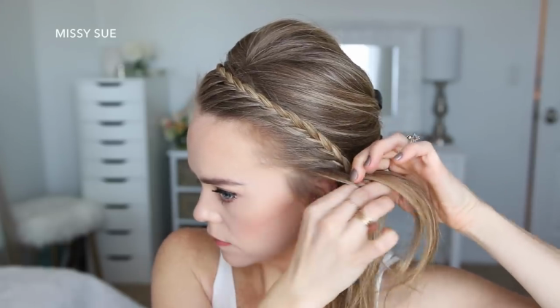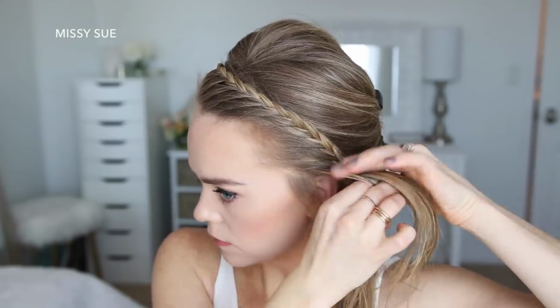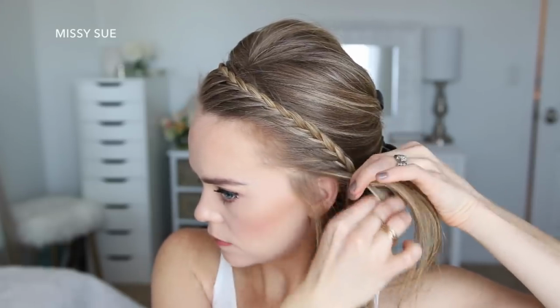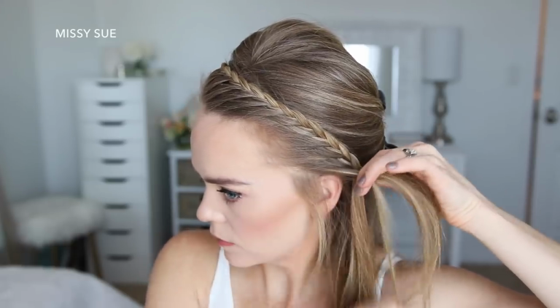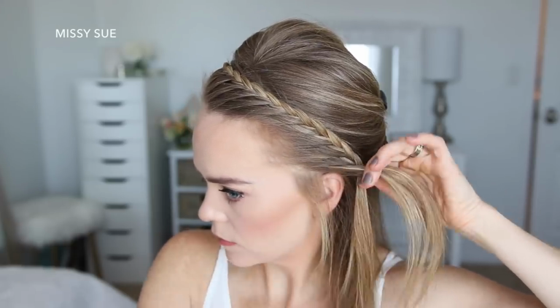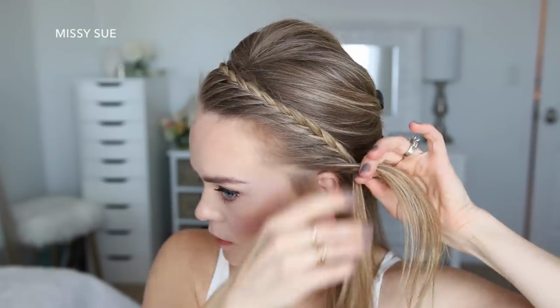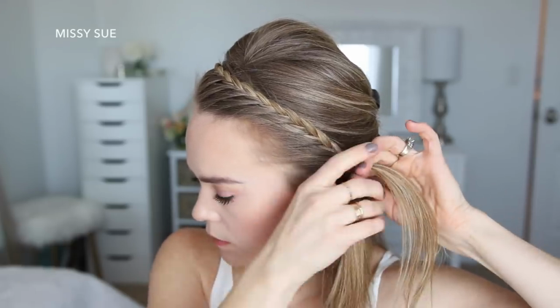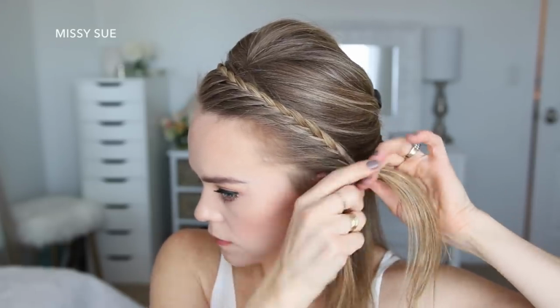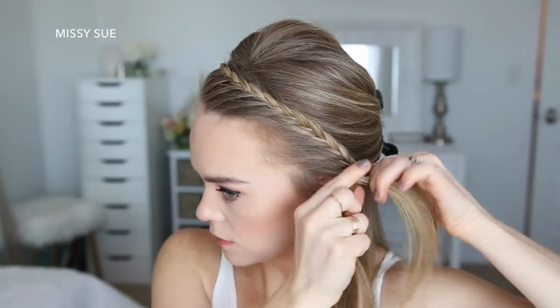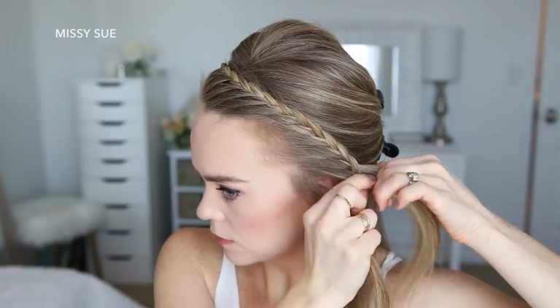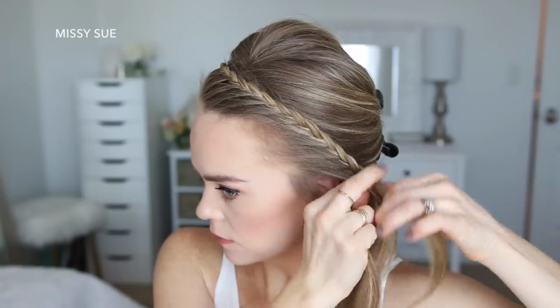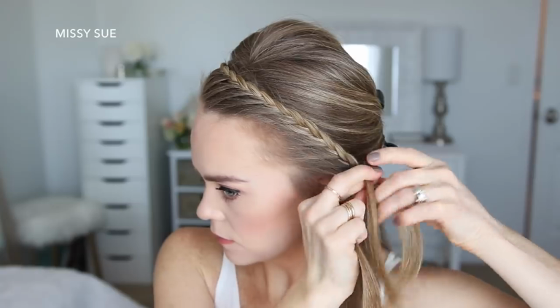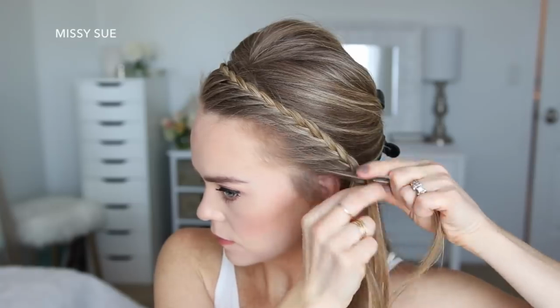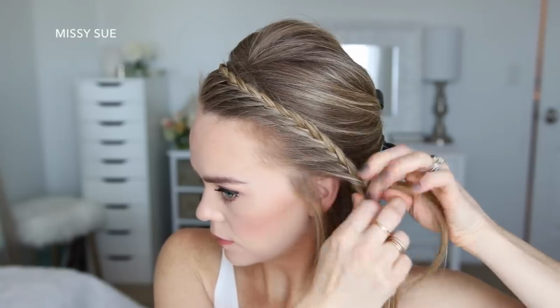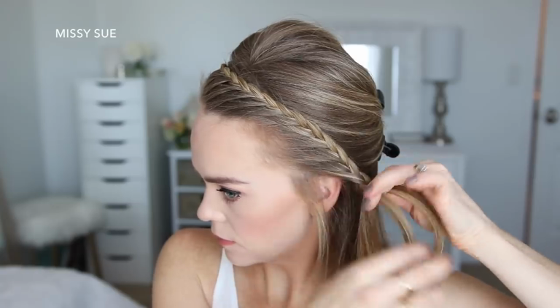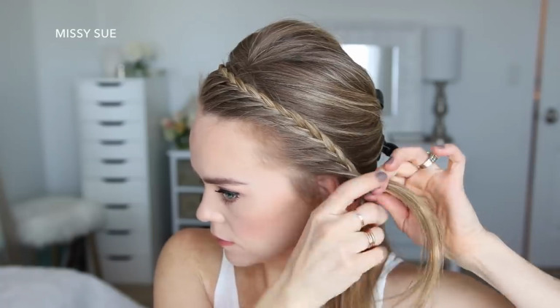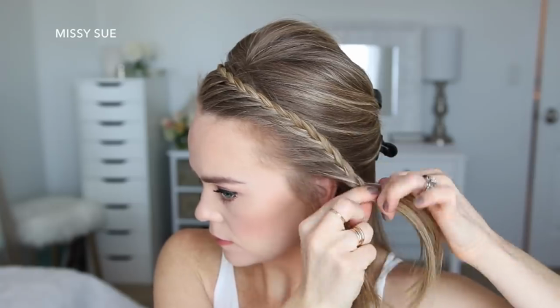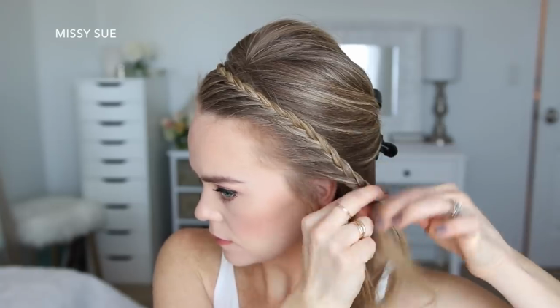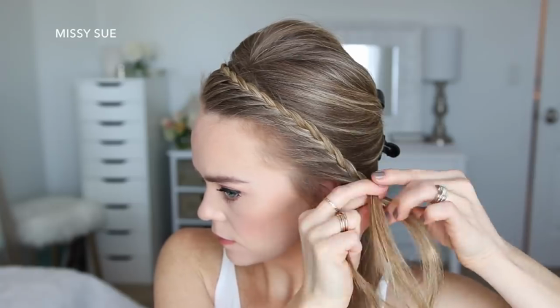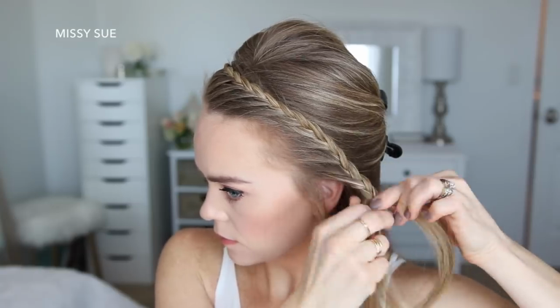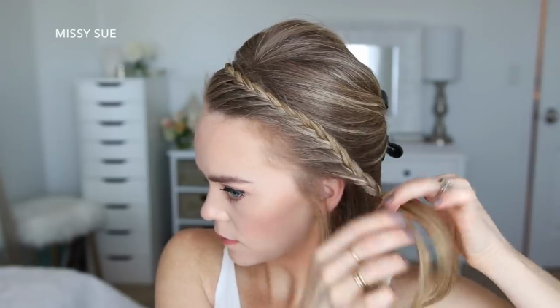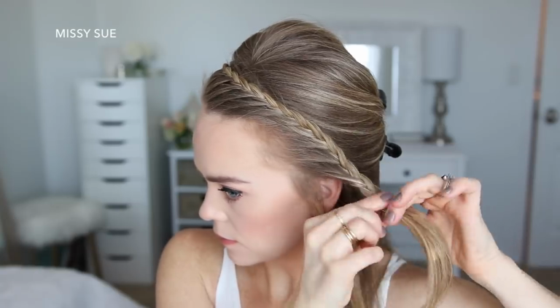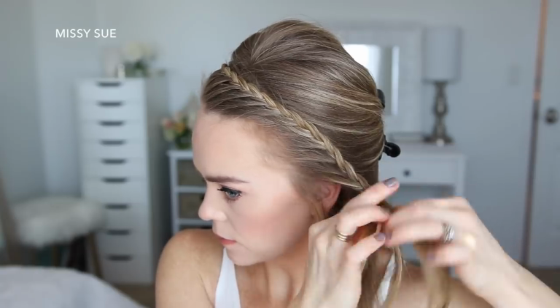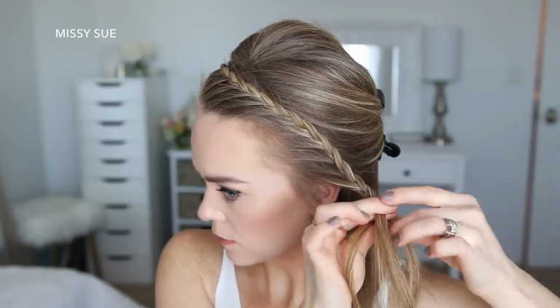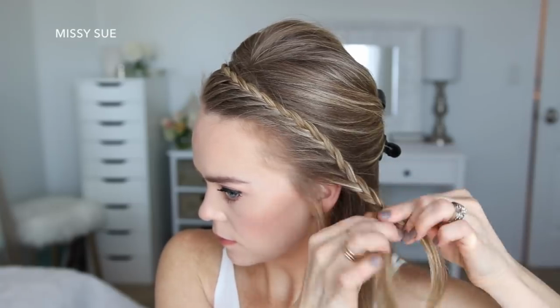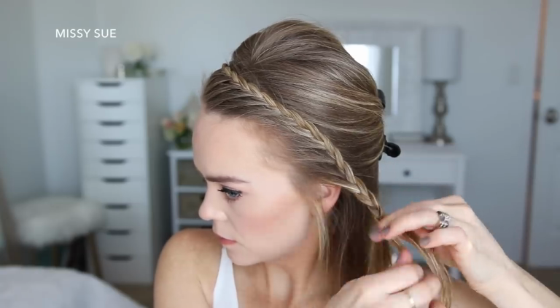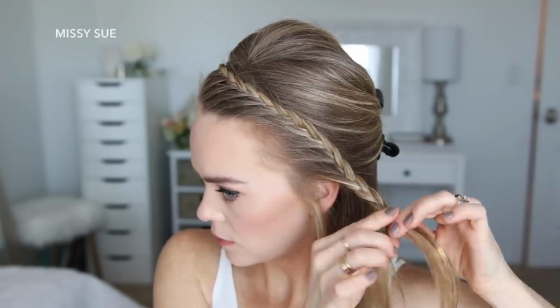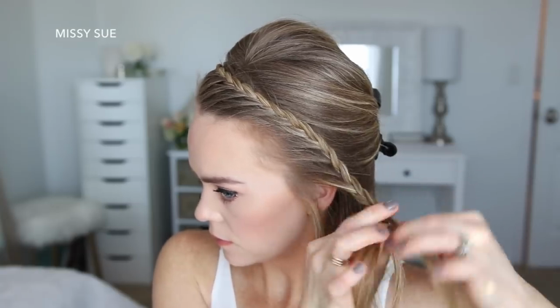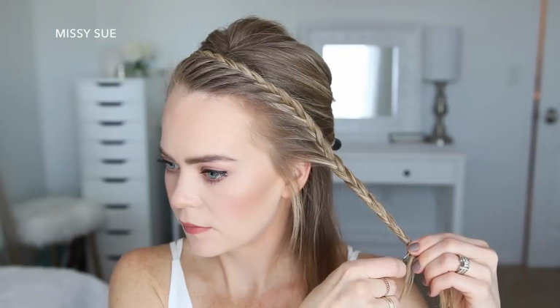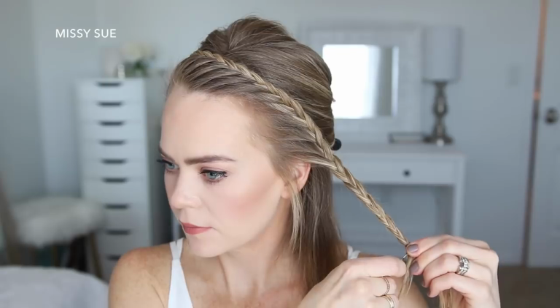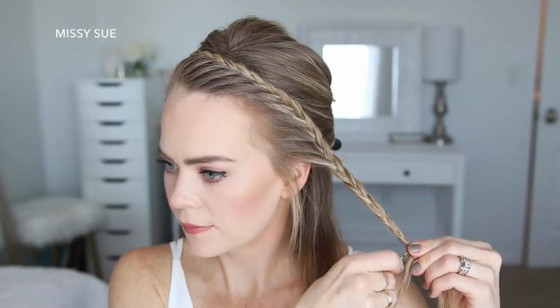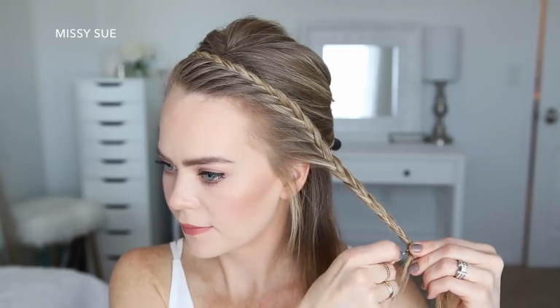Once the braid reaches my left ear, I'm just going to braid the hair a little further down and then slide a bobby pin over the bottom.